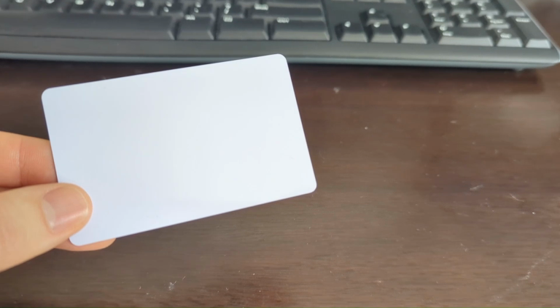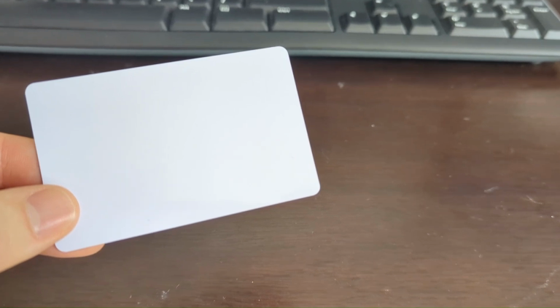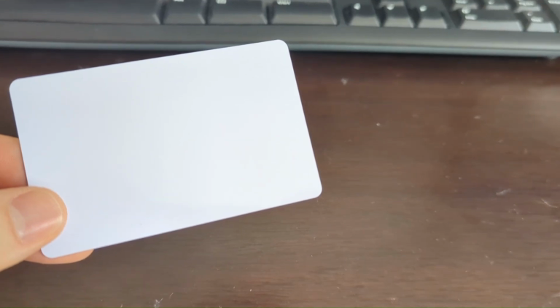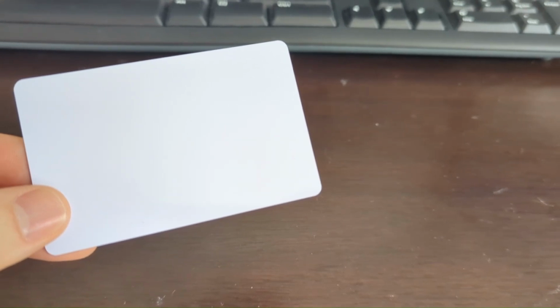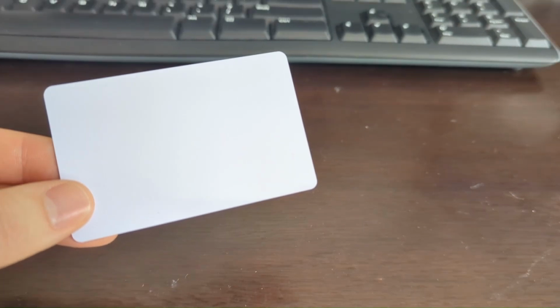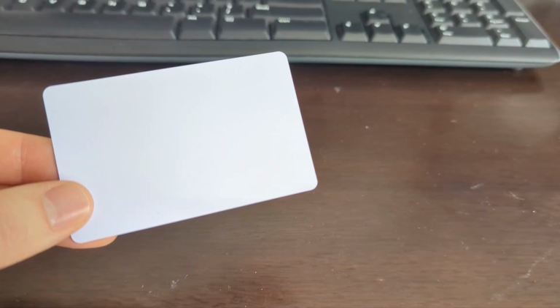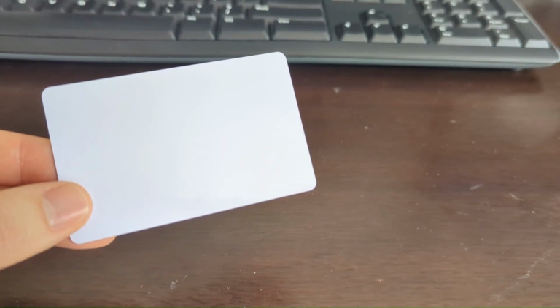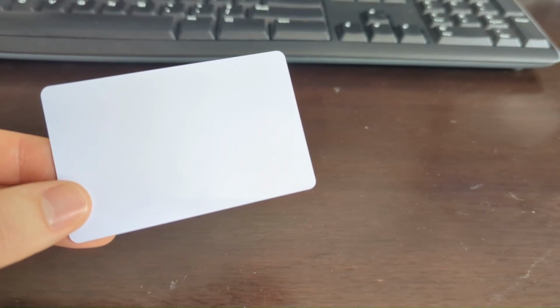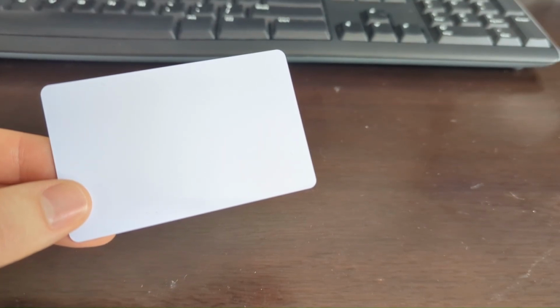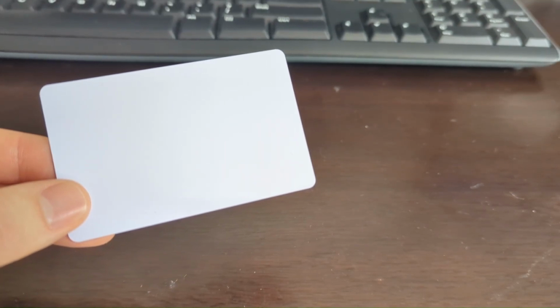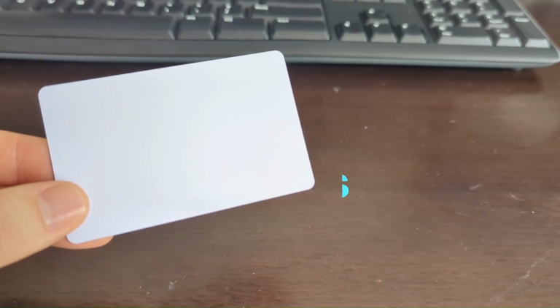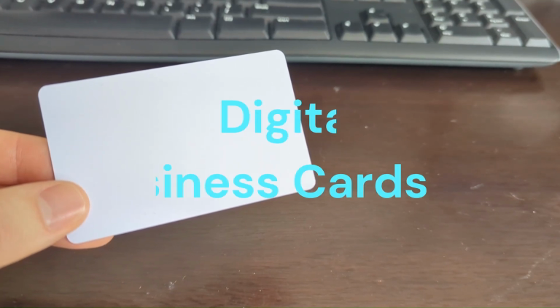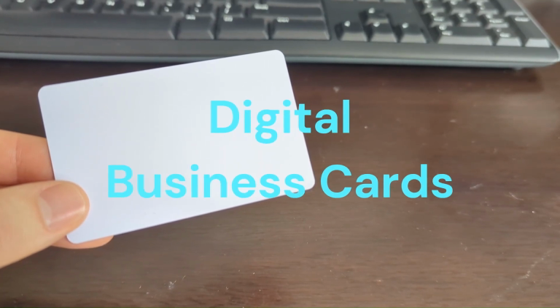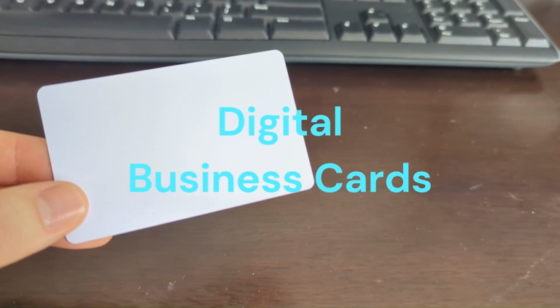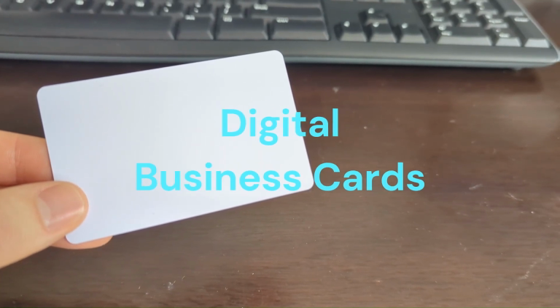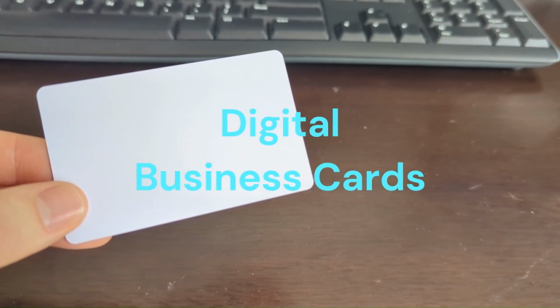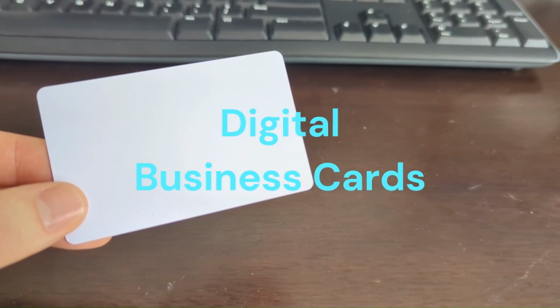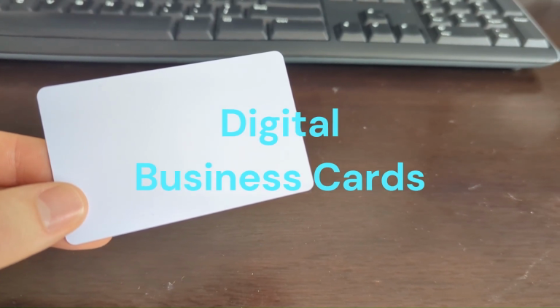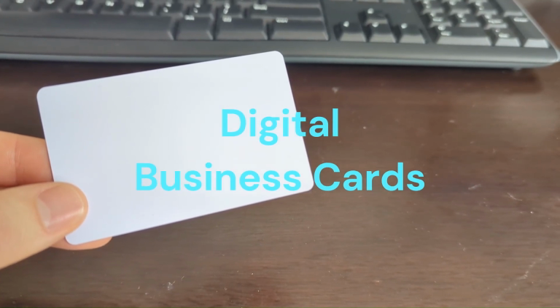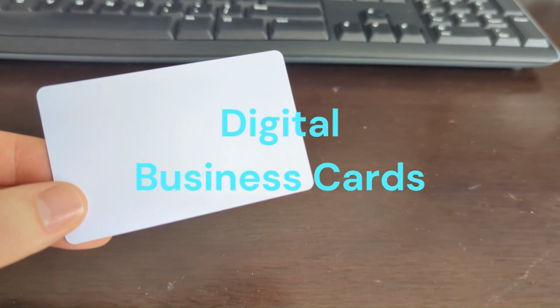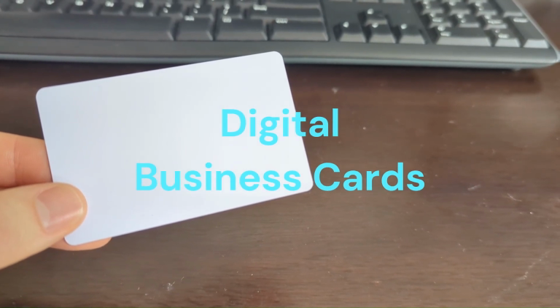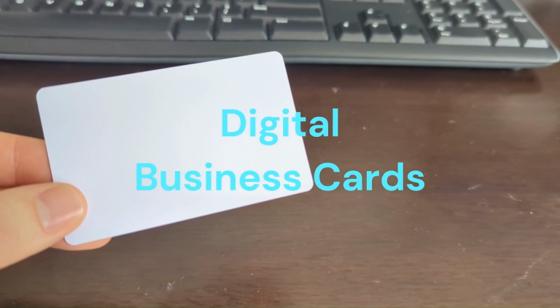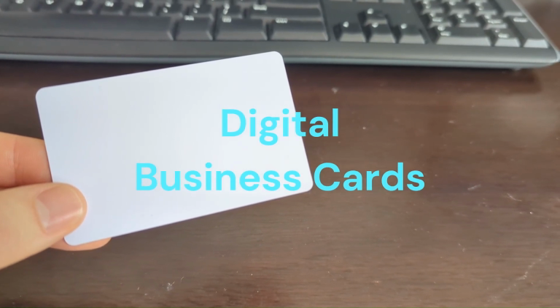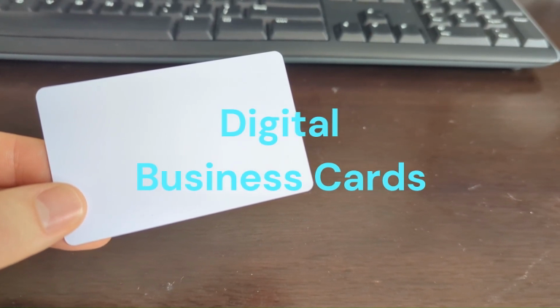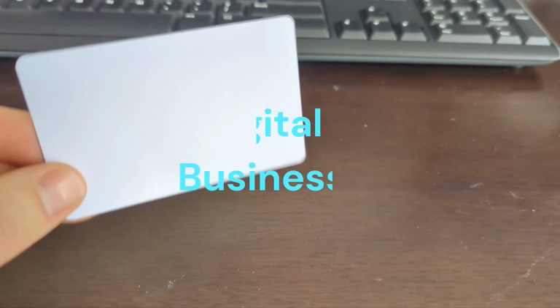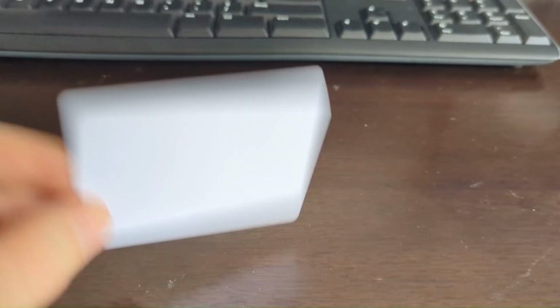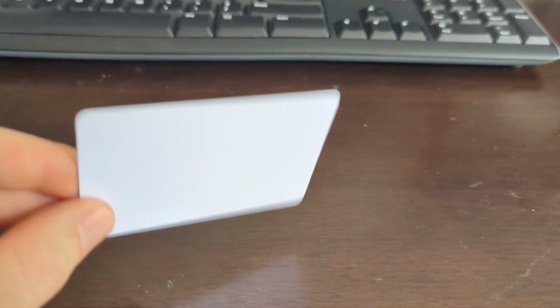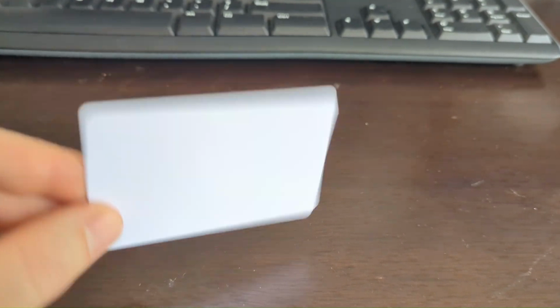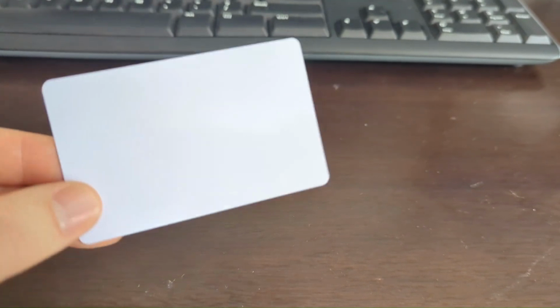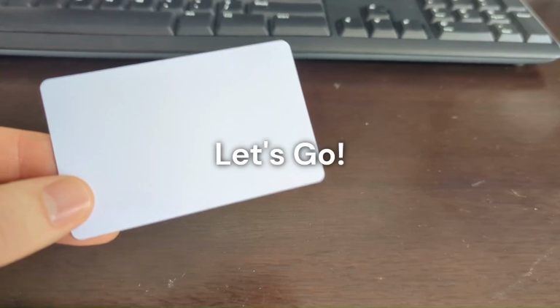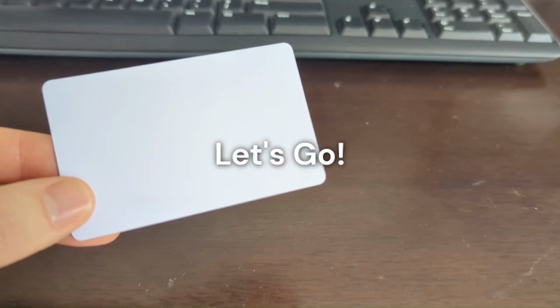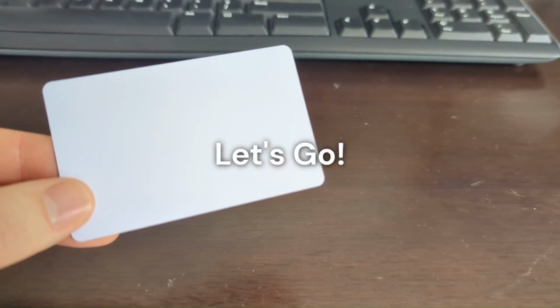Hi, I'm Jason, and I'm going to show you how to create a digital business card. Let's go.